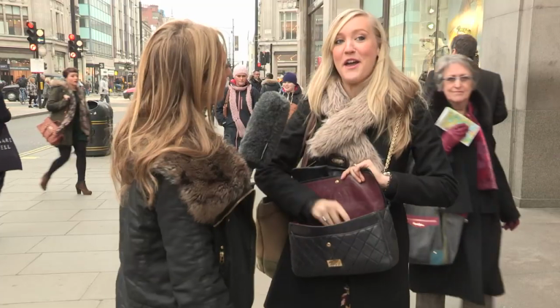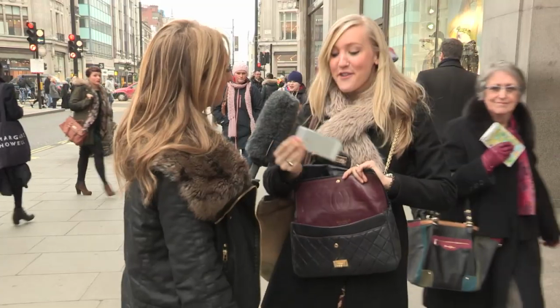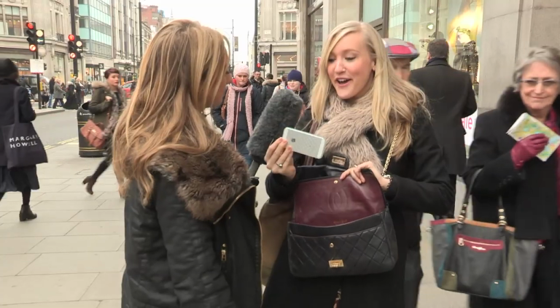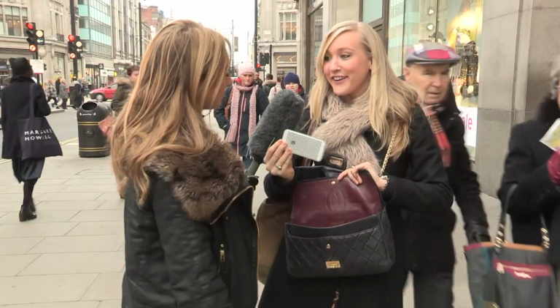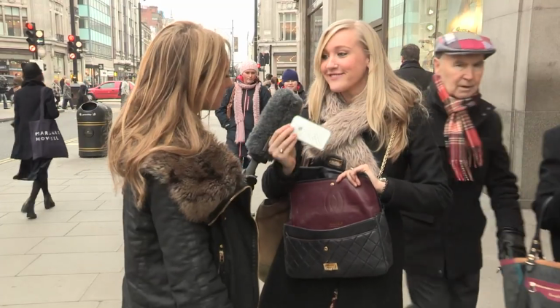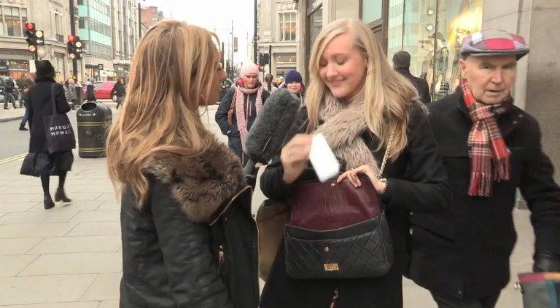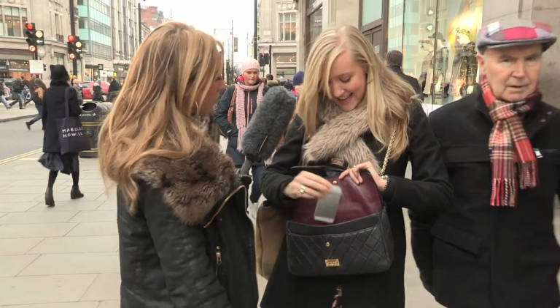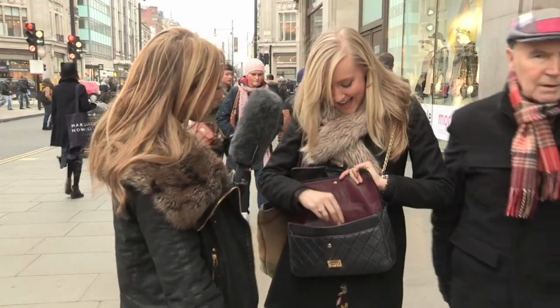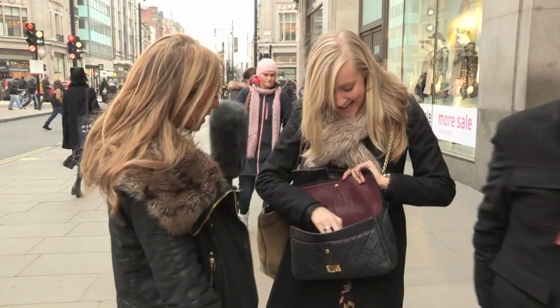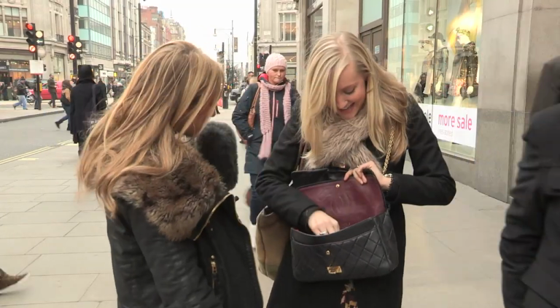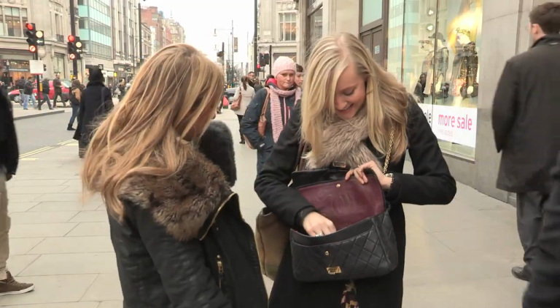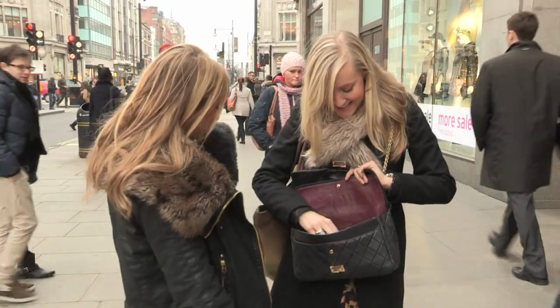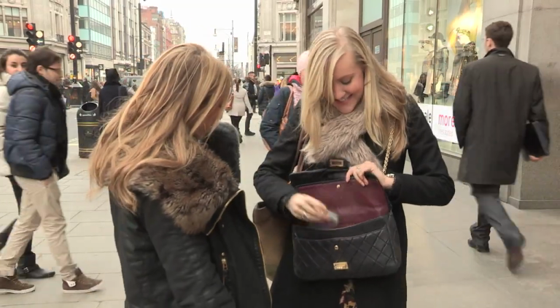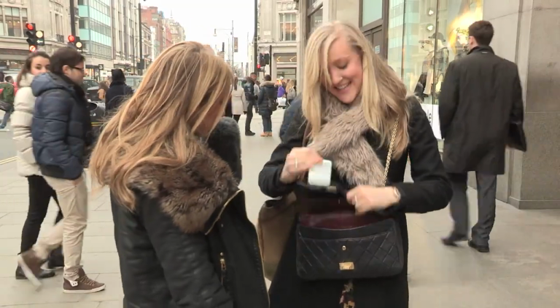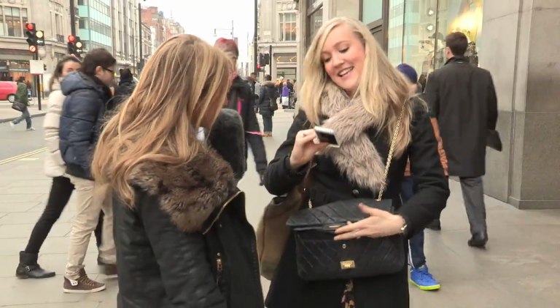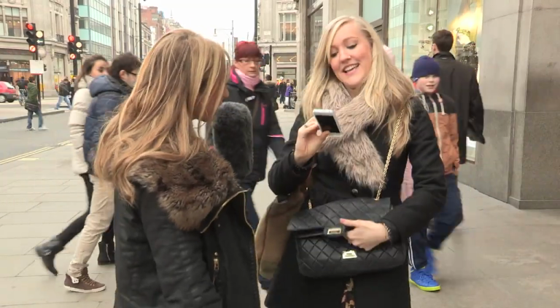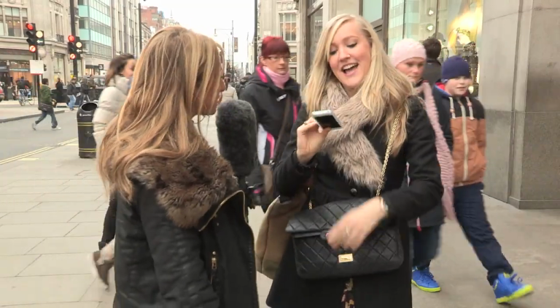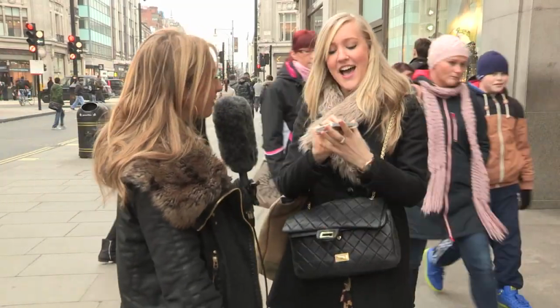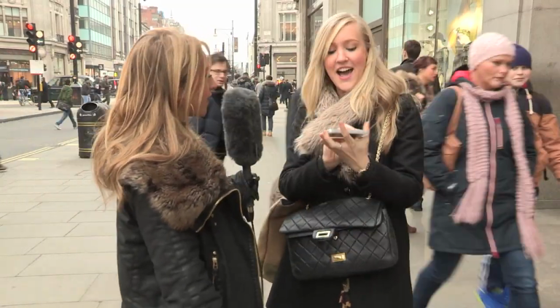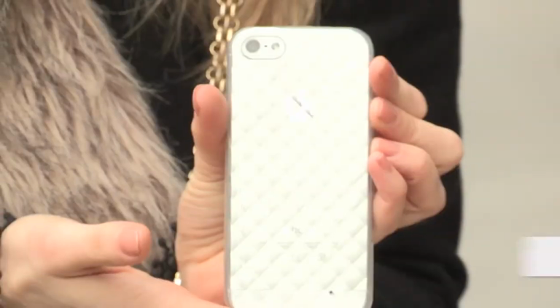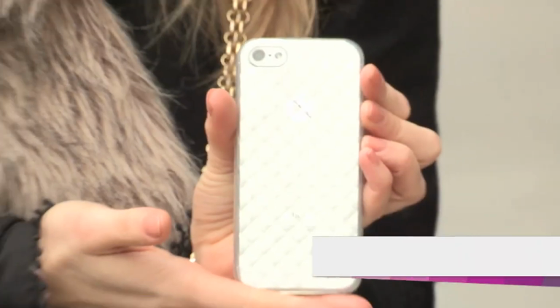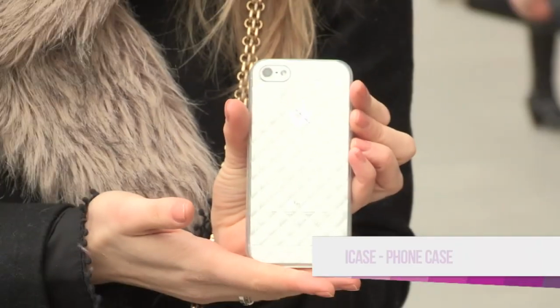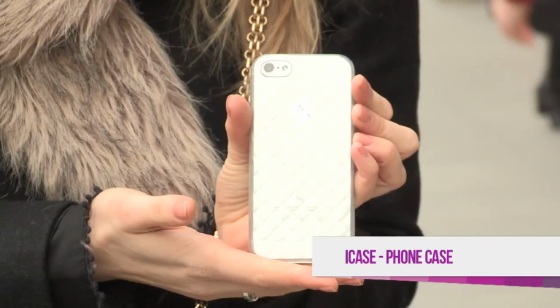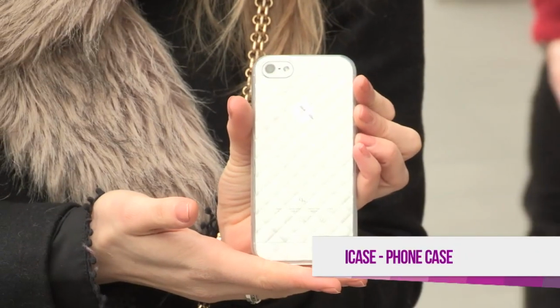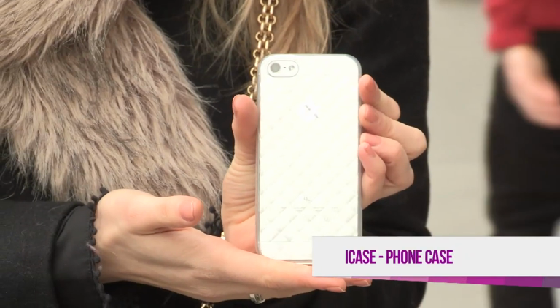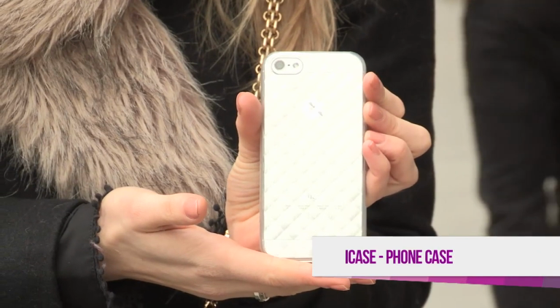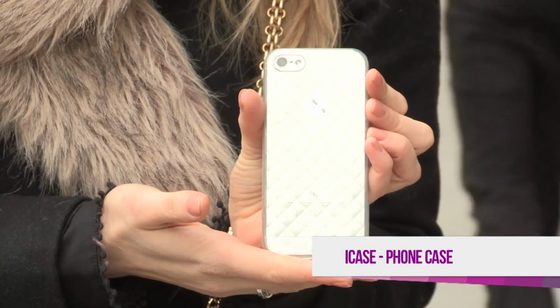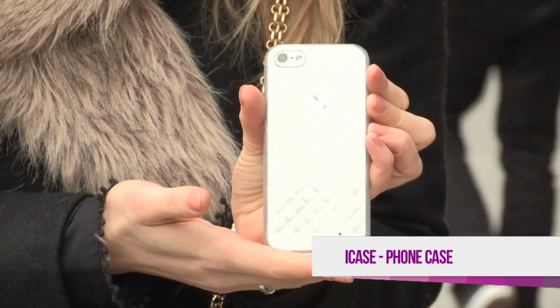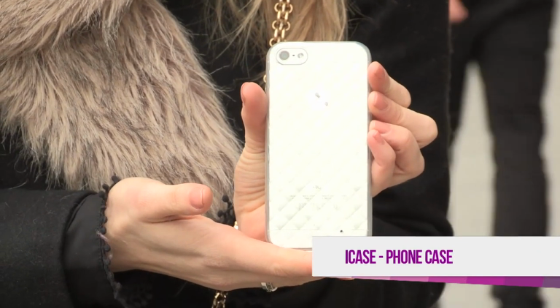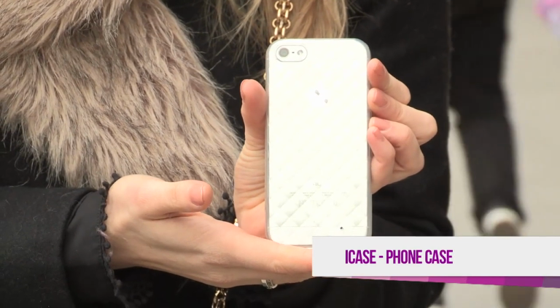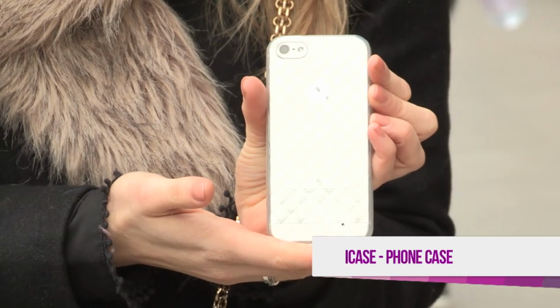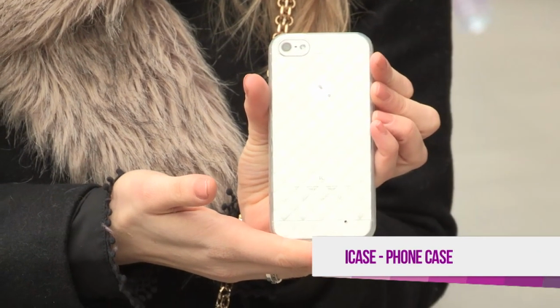My iPhone. Where's that case from? That's a cute case, very thin. It's called iCase — it's the new iPhone 5 cases.